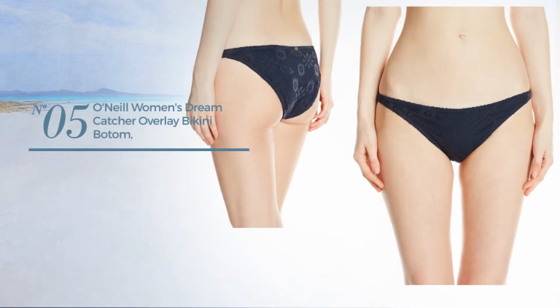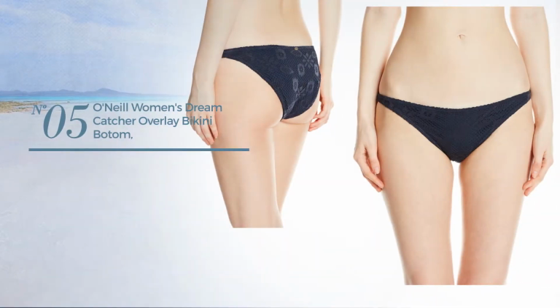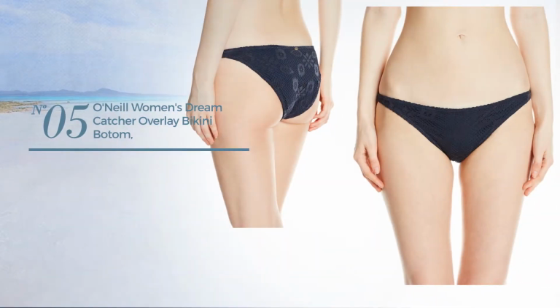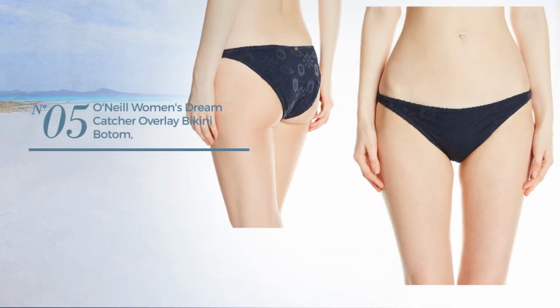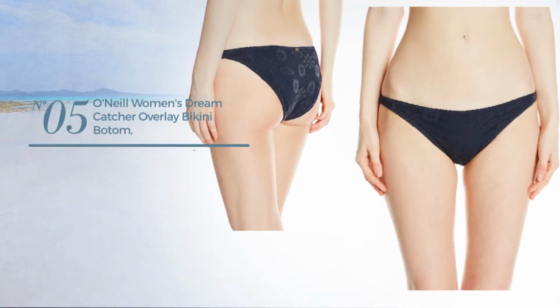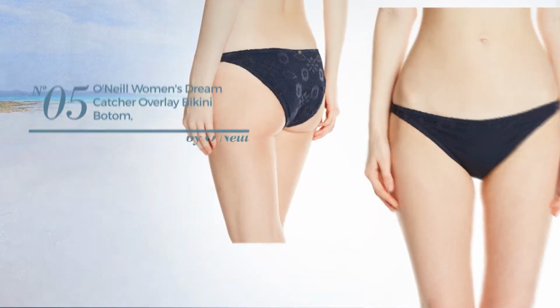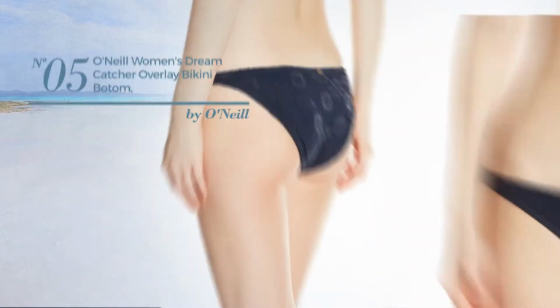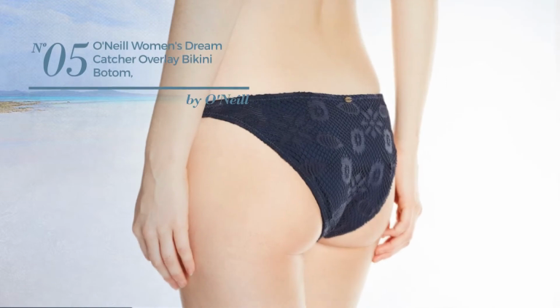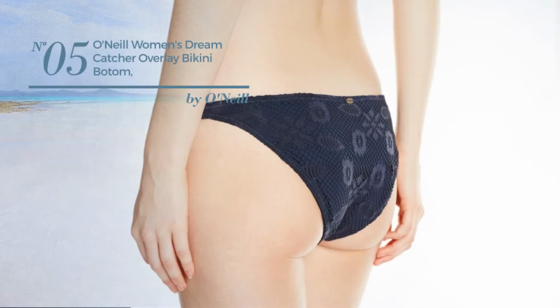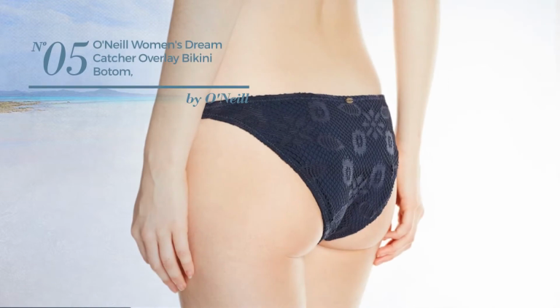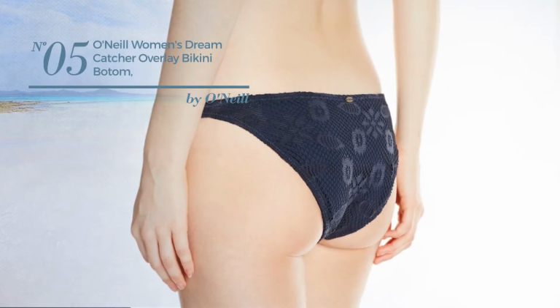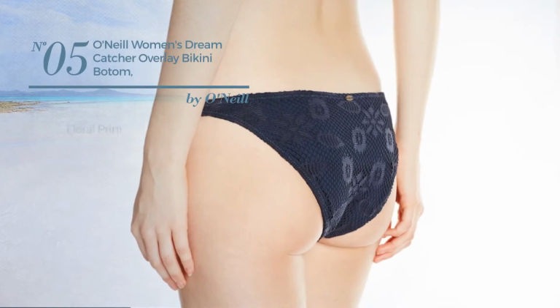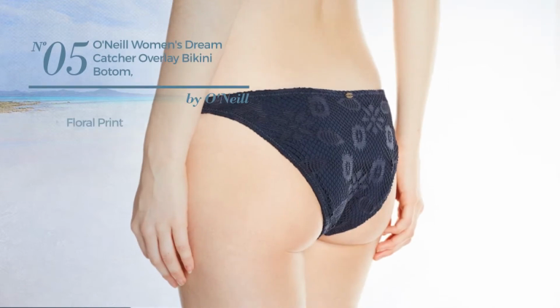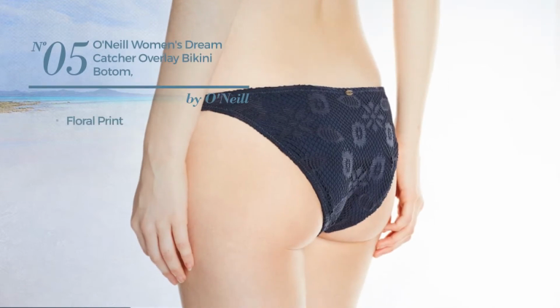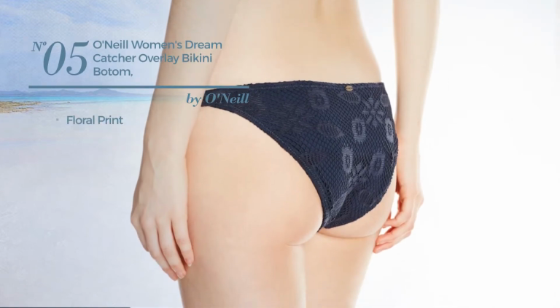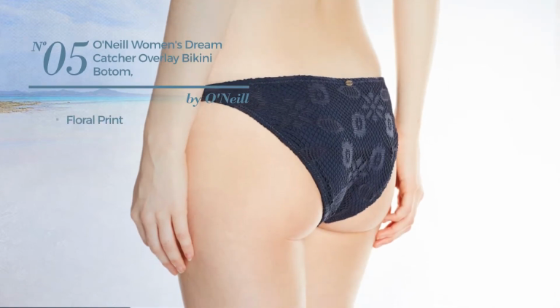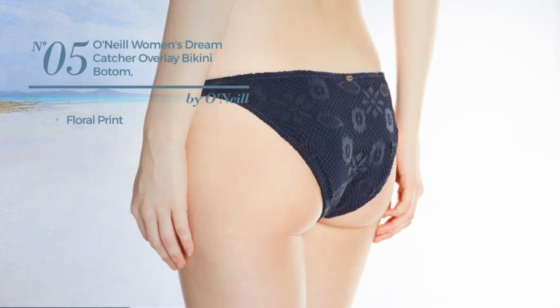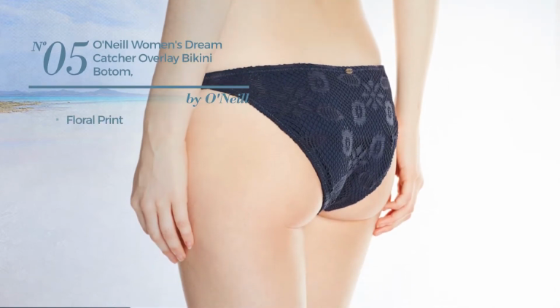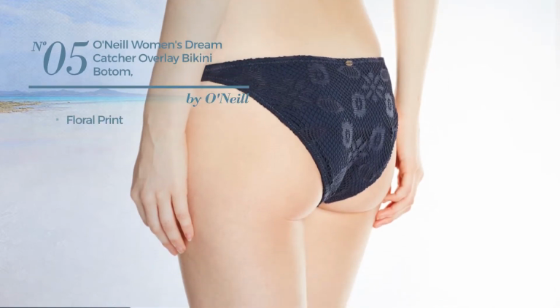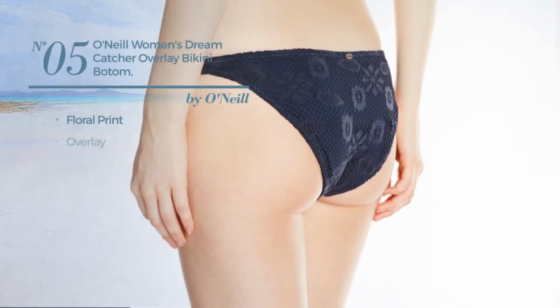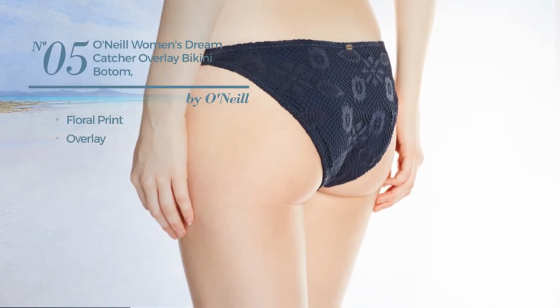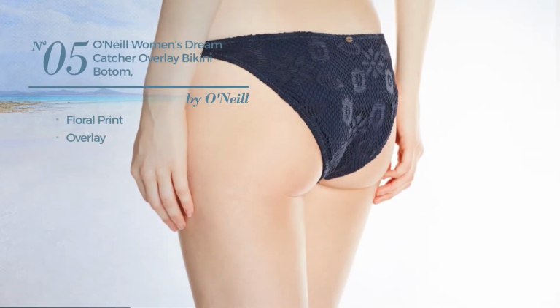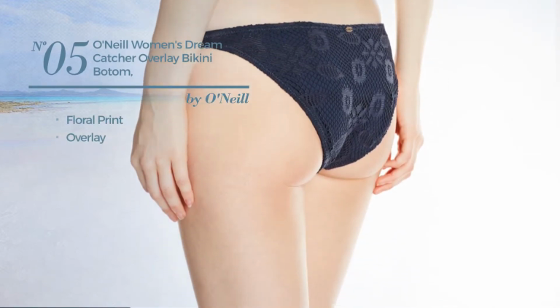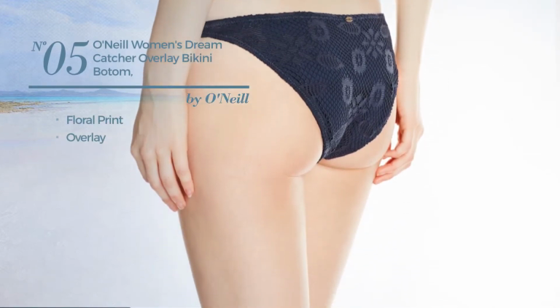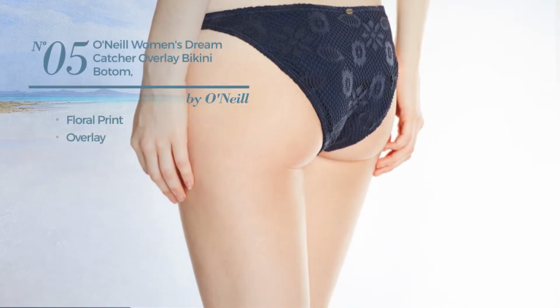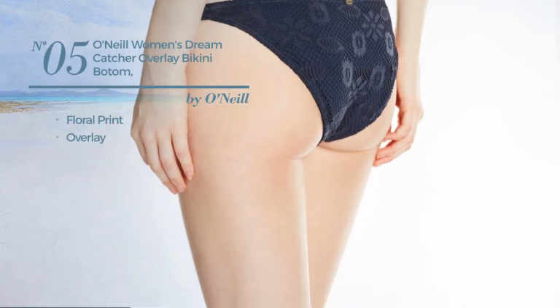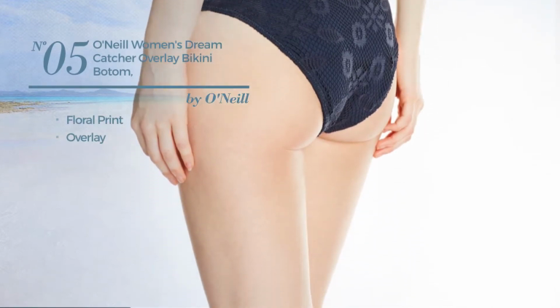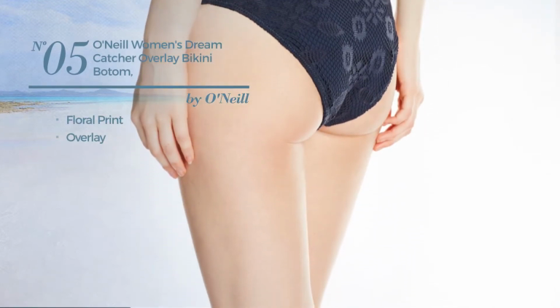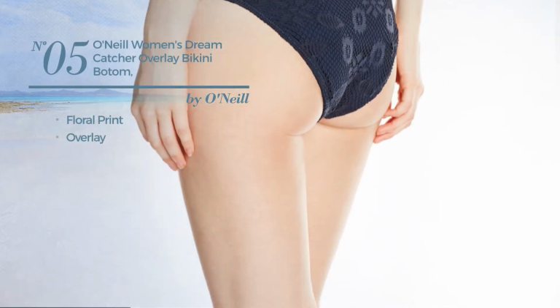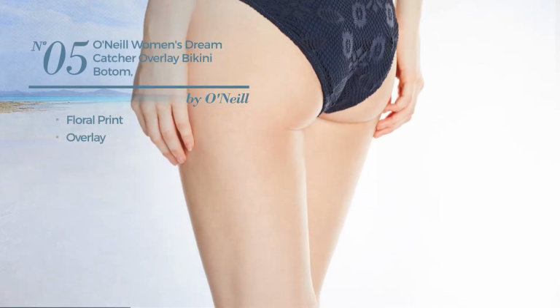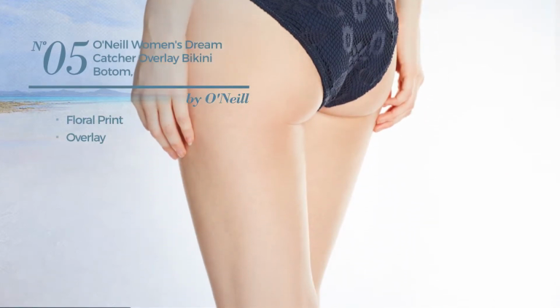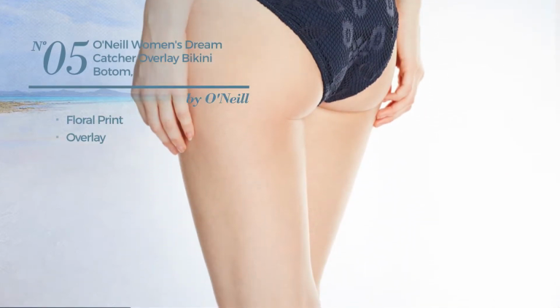Number 5 featuring floral print with overlay. Available in 2 more colors.